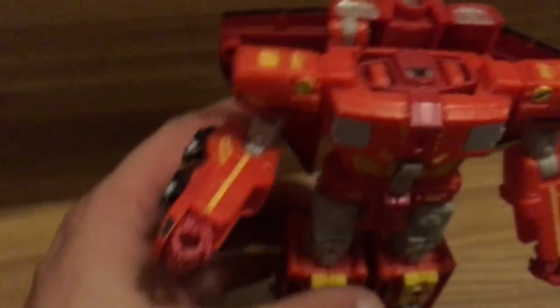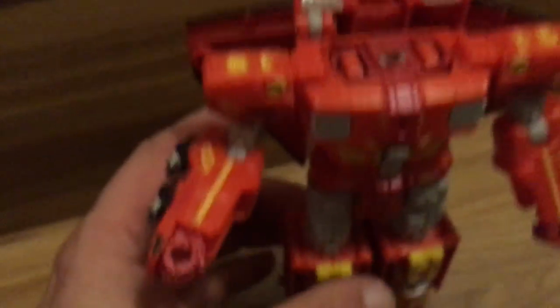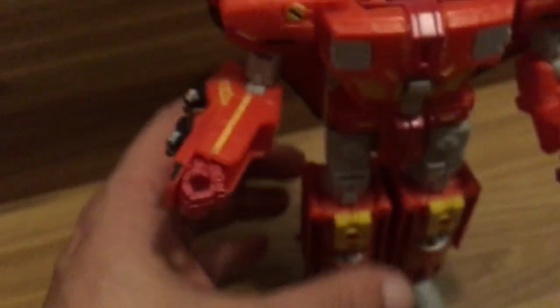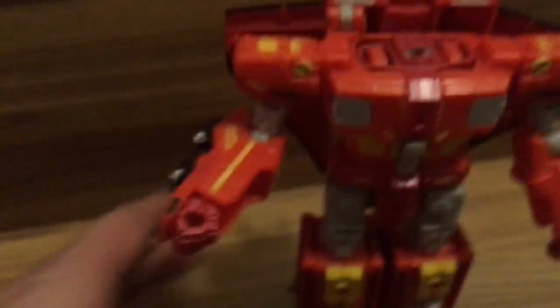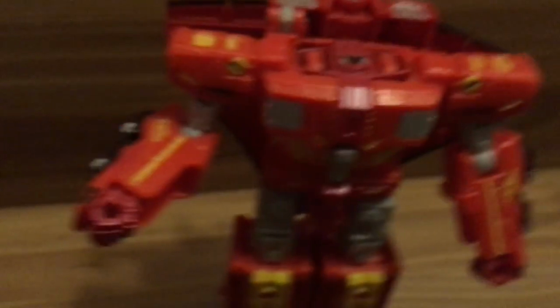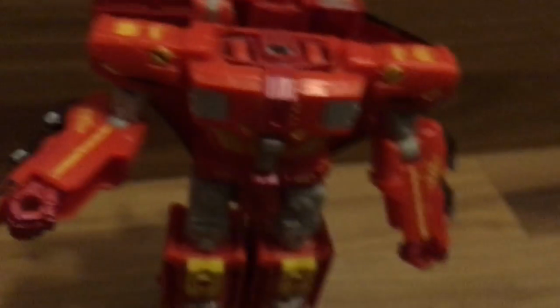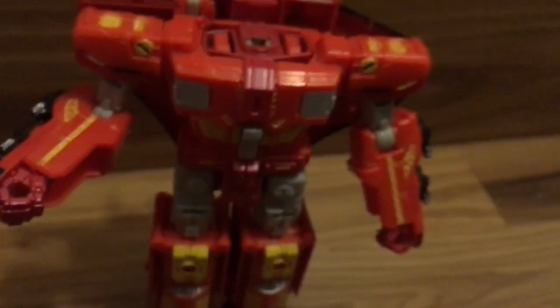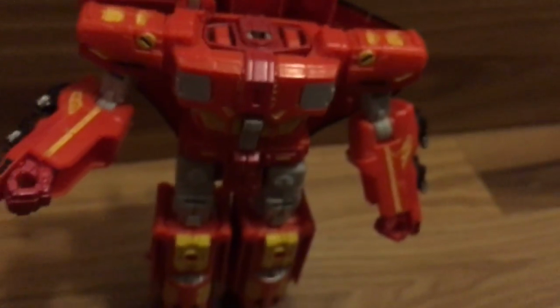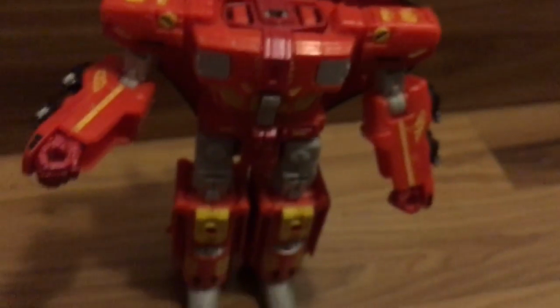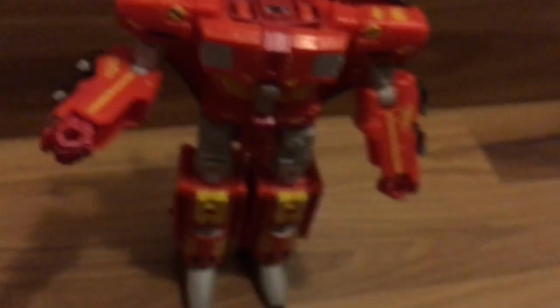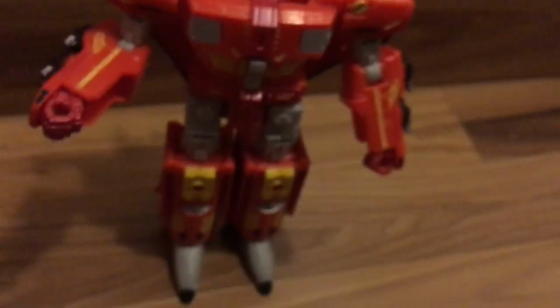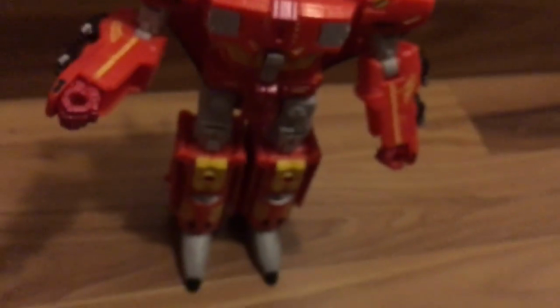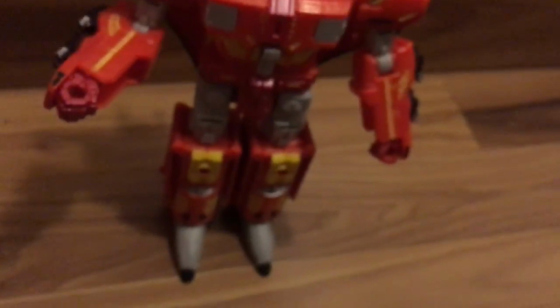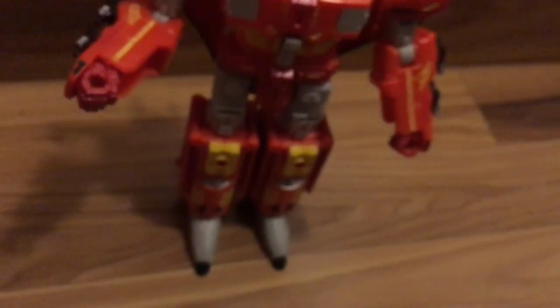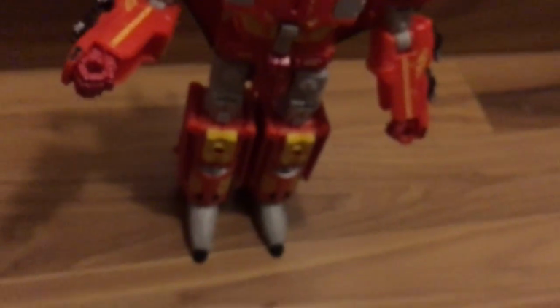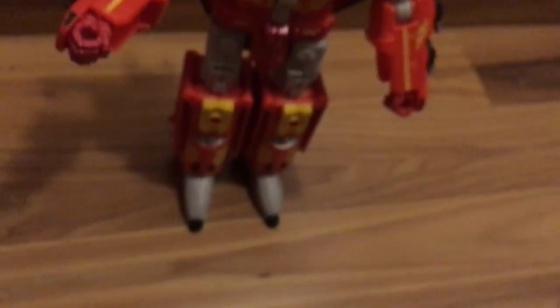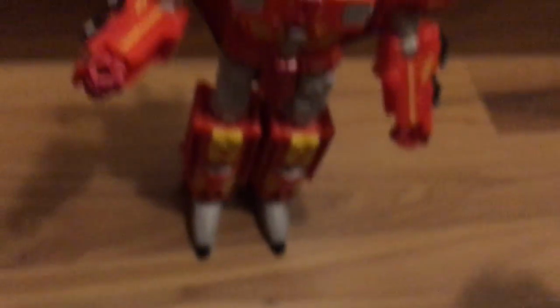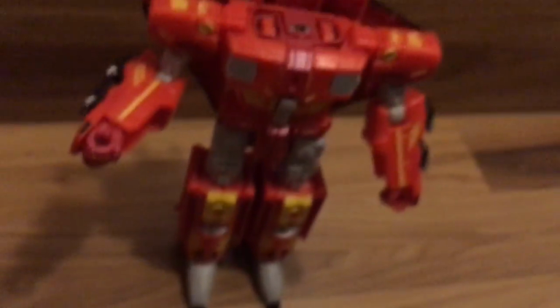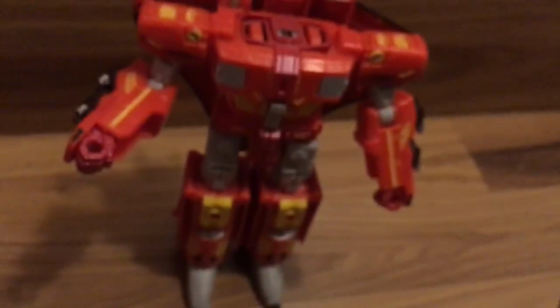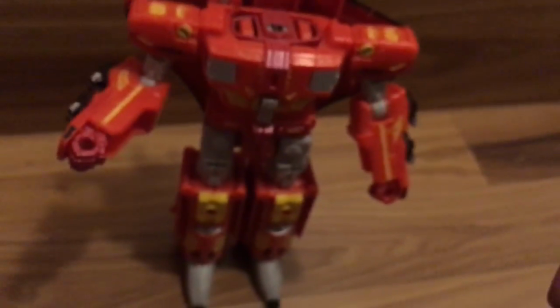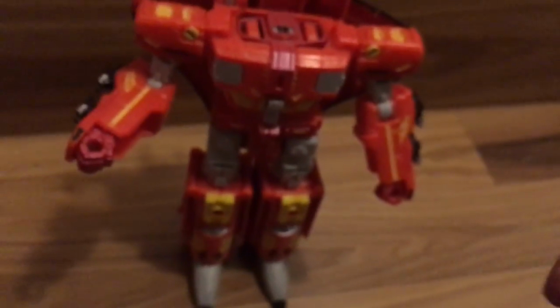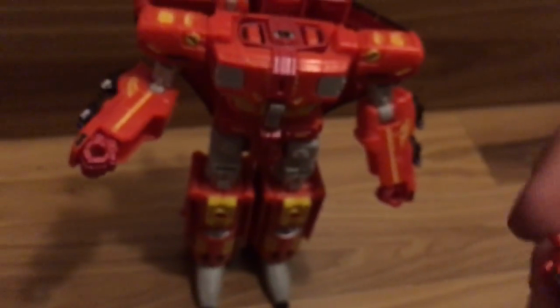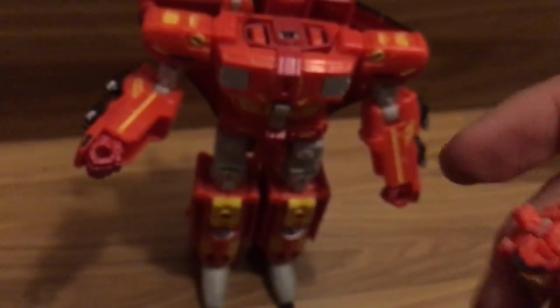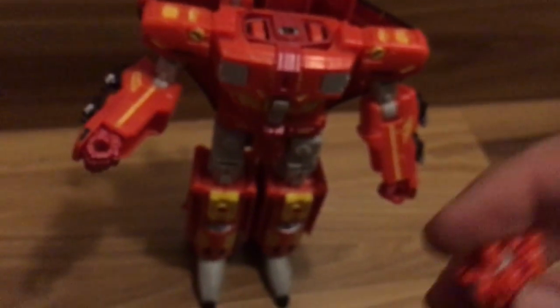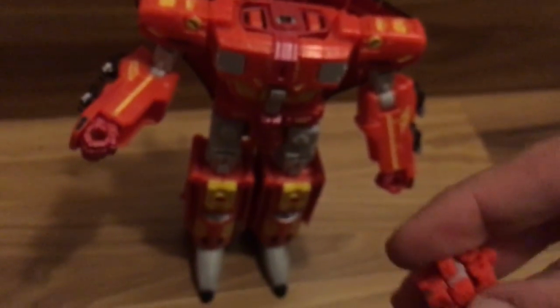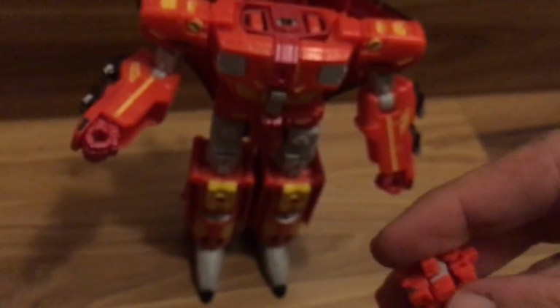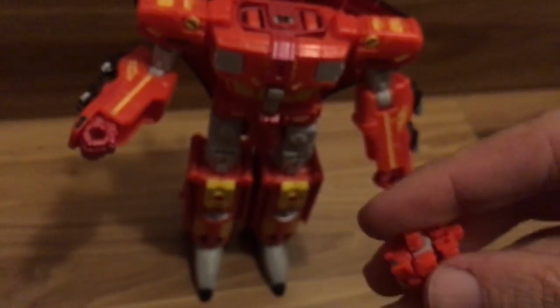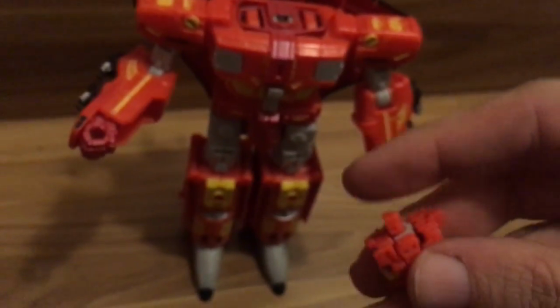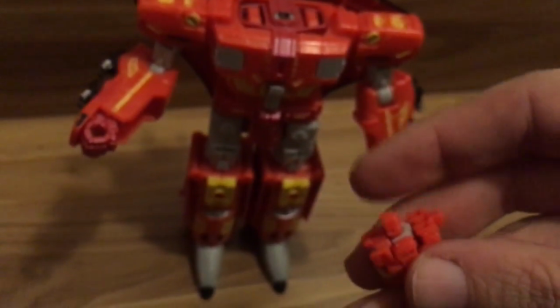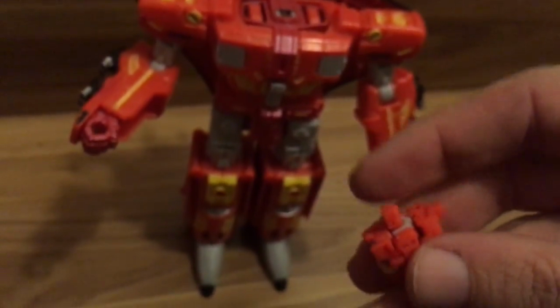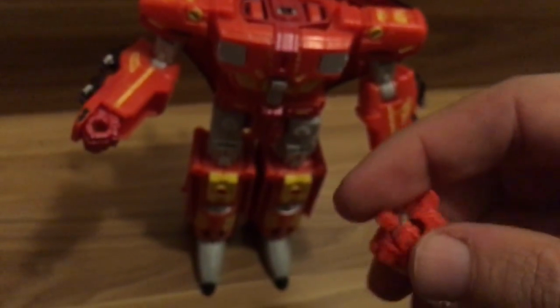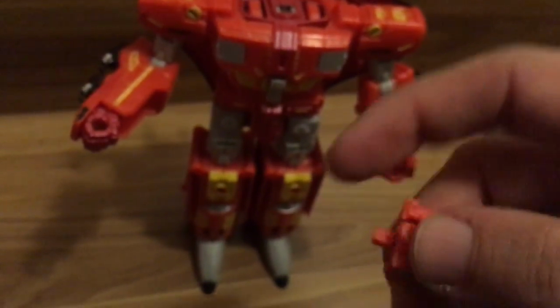I like his robot mode, but he would just need some work to break up a lot of that orange and stuff.